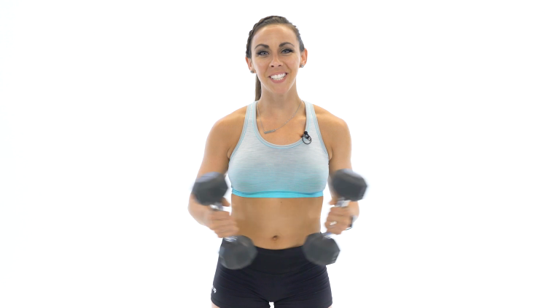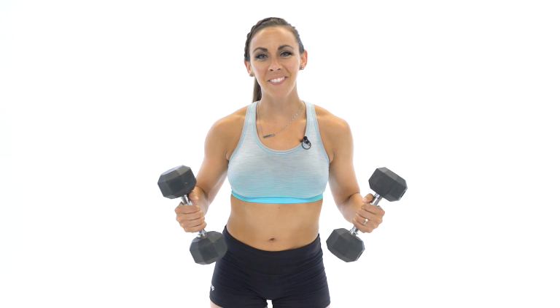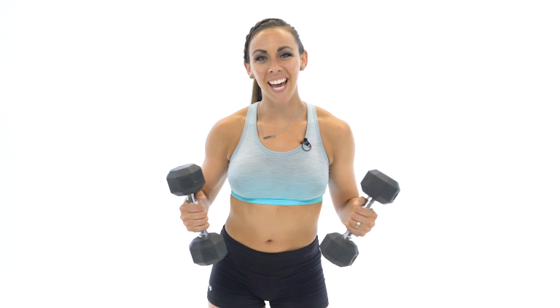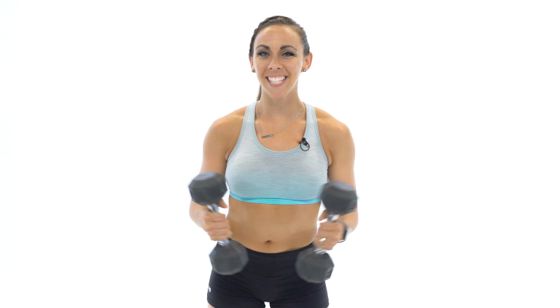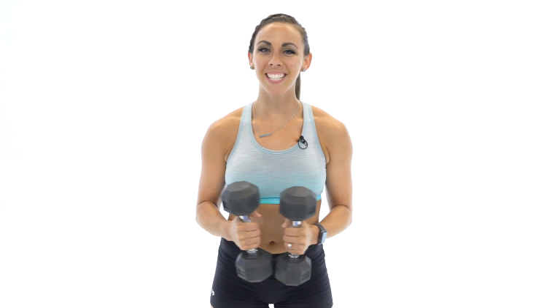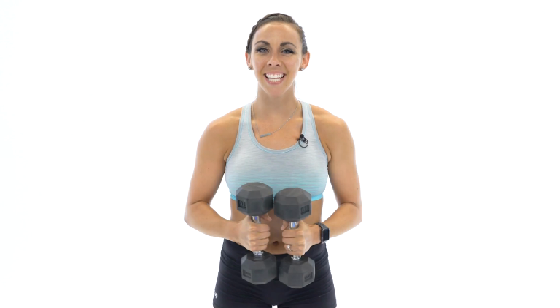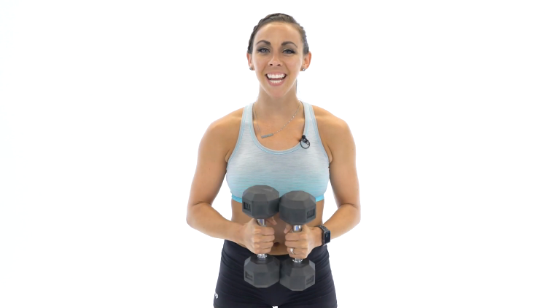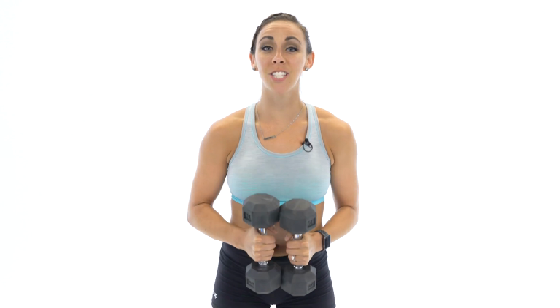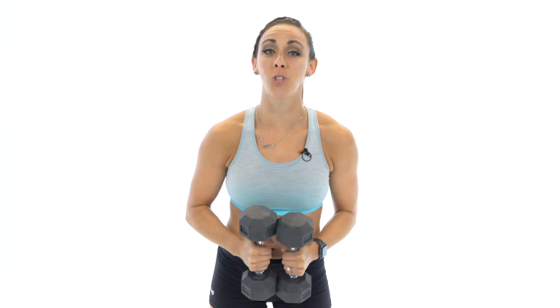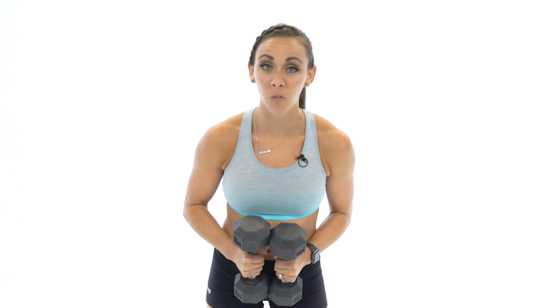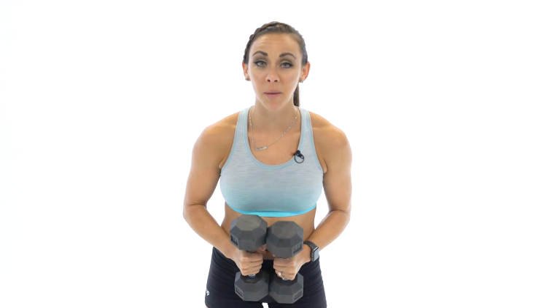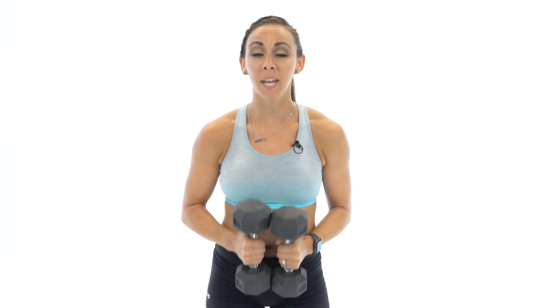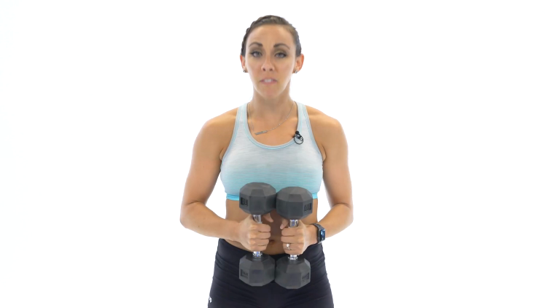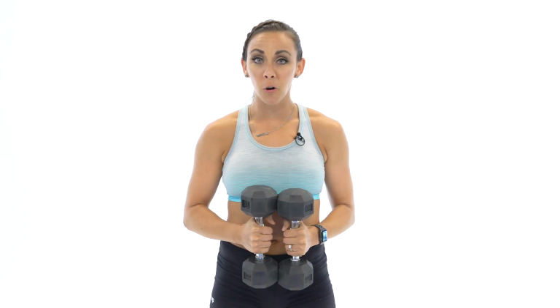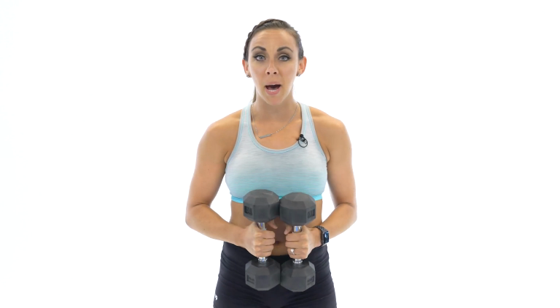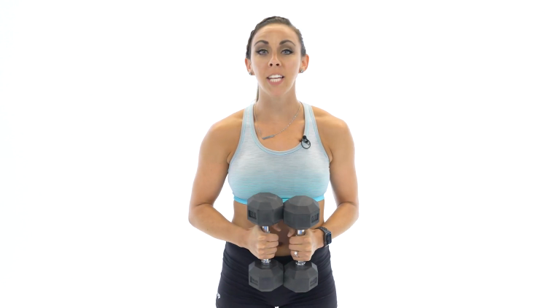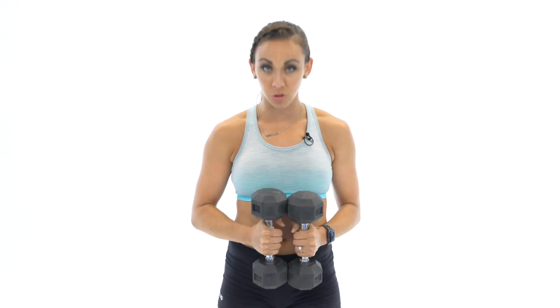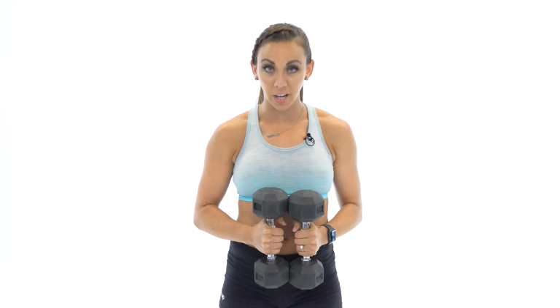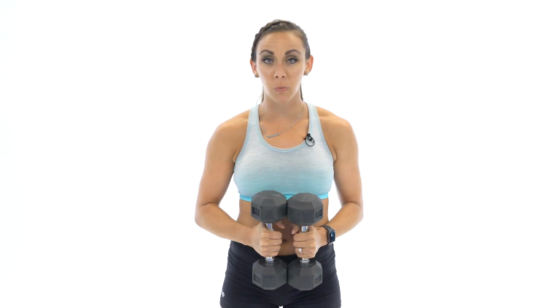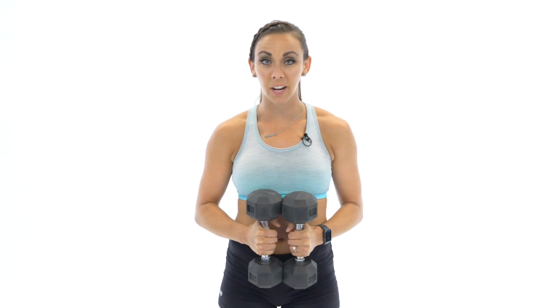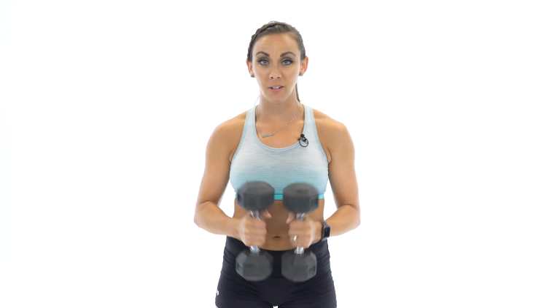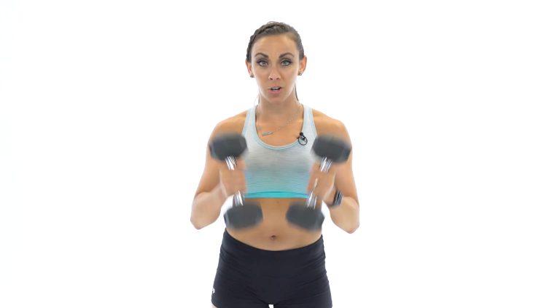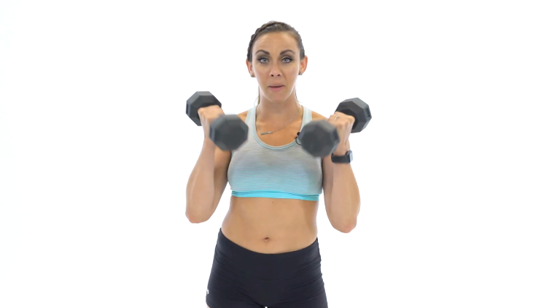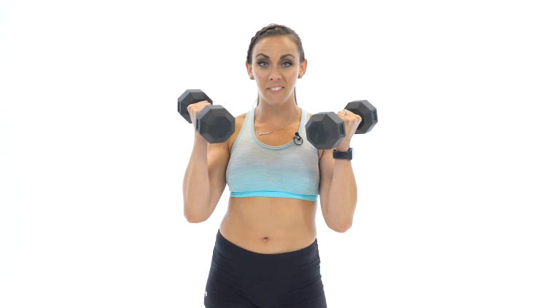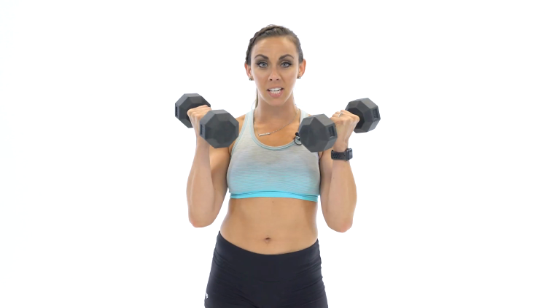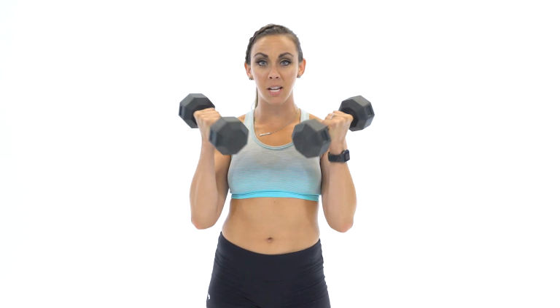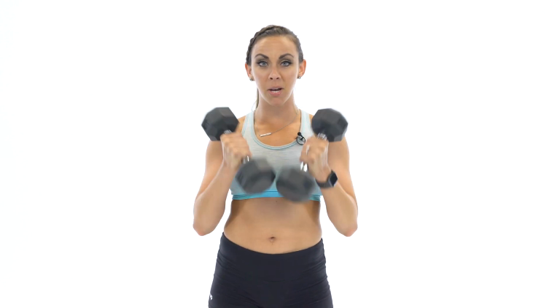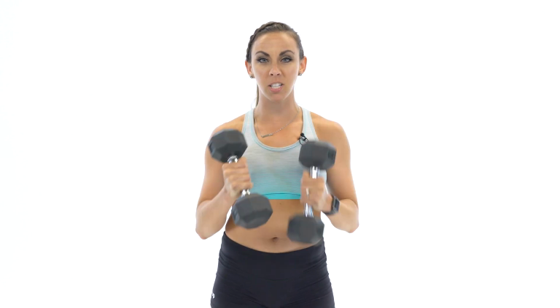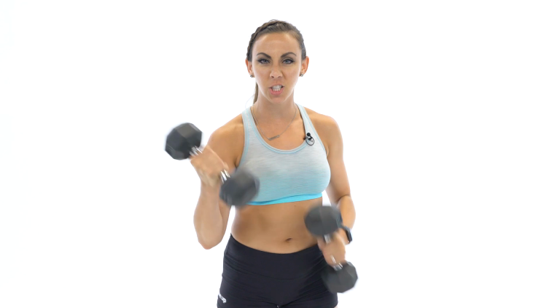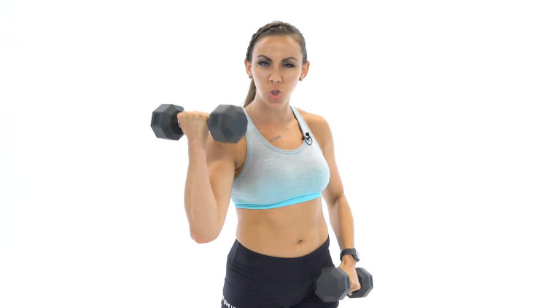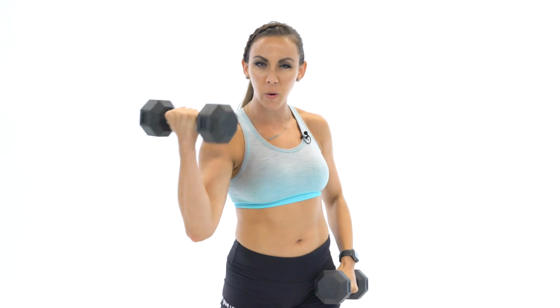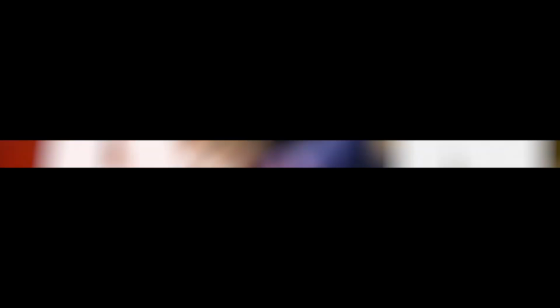What's up guys? It's Sydney and this is your 40-minute full-body strength workout. Grab a heavy set of dumbbells and let's do it.